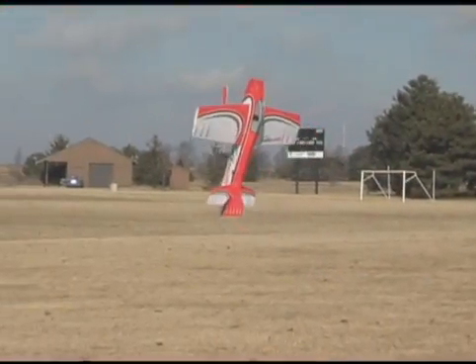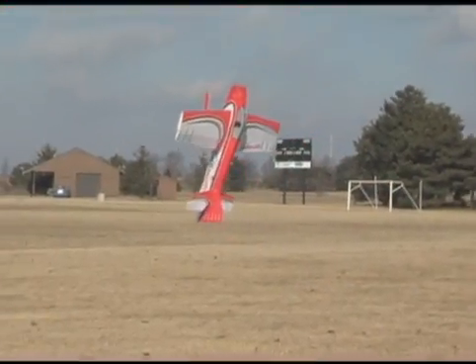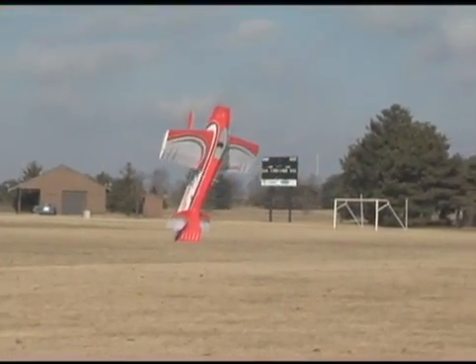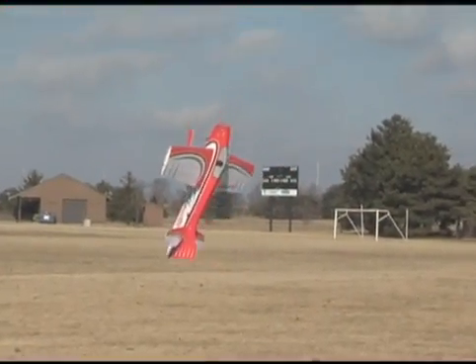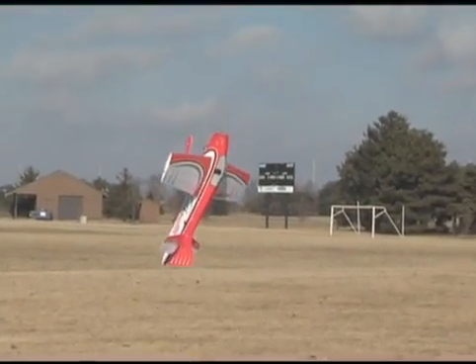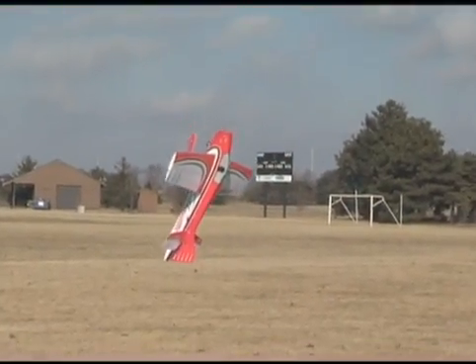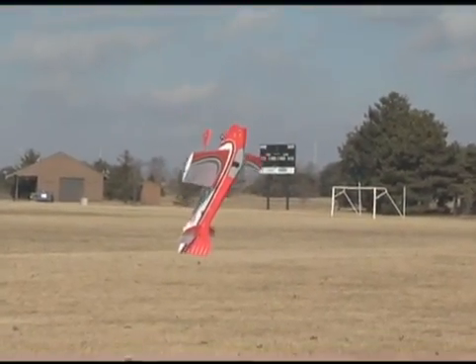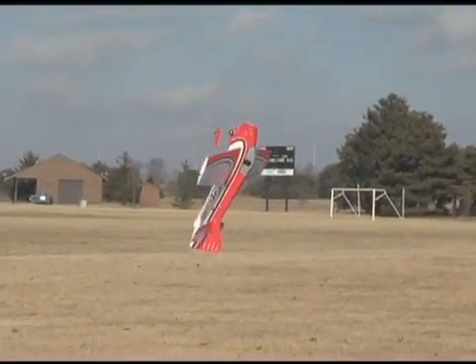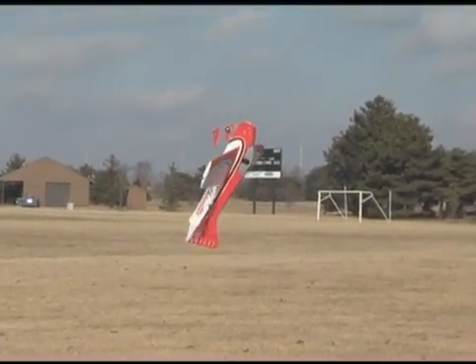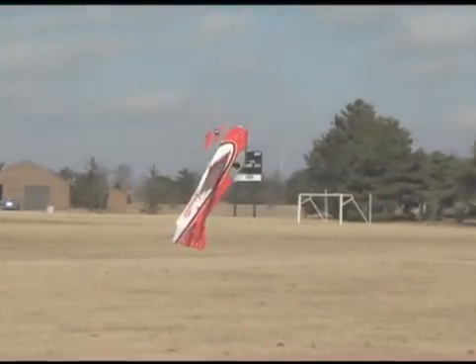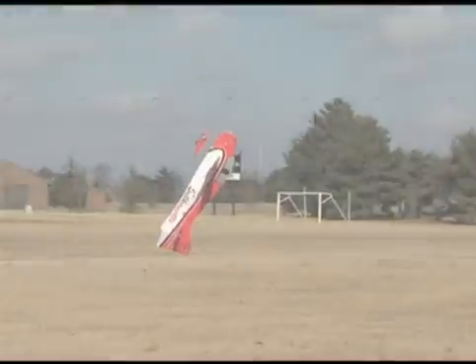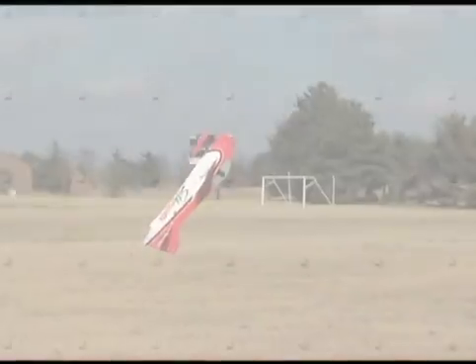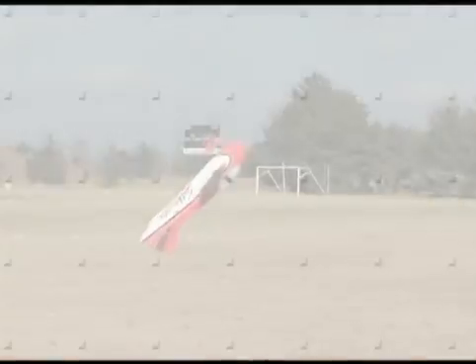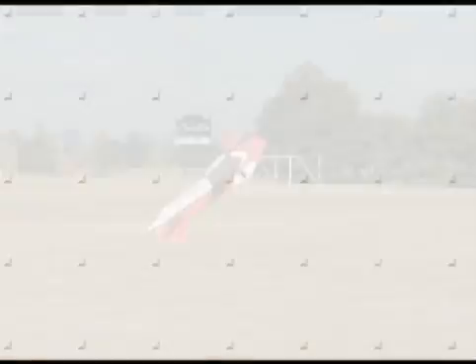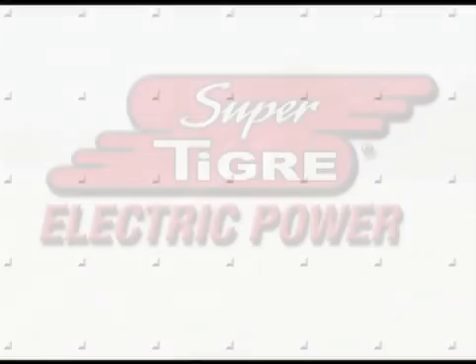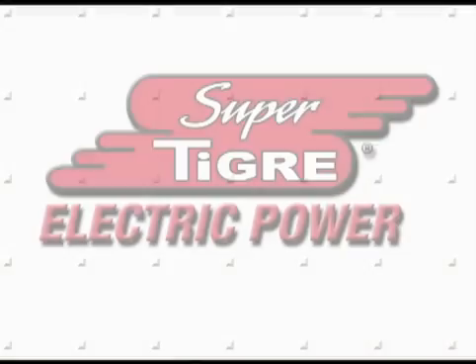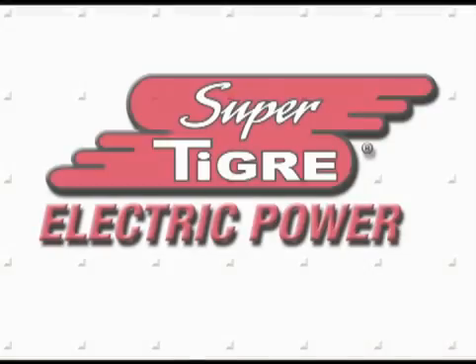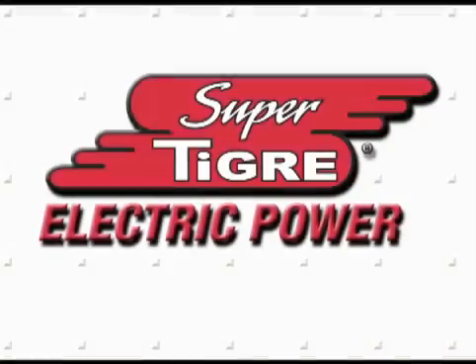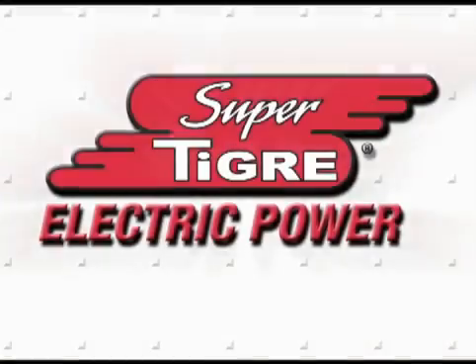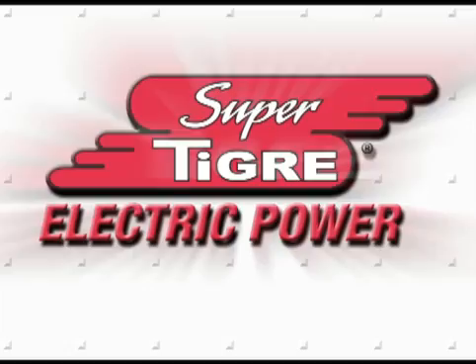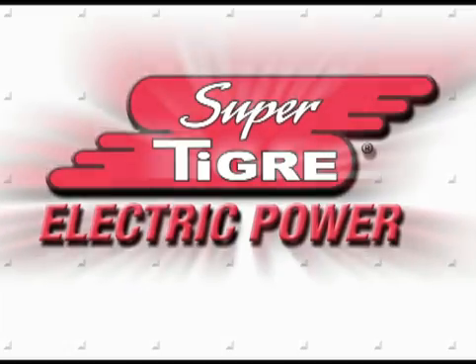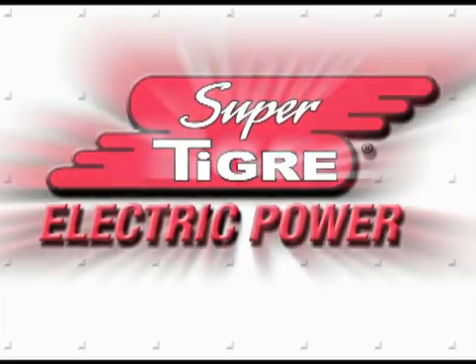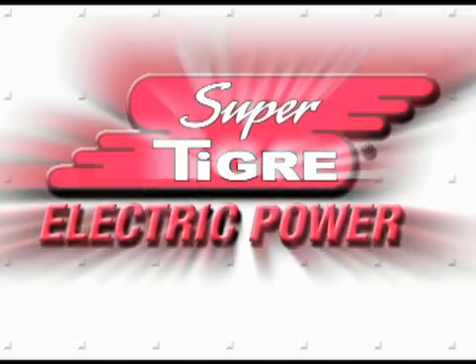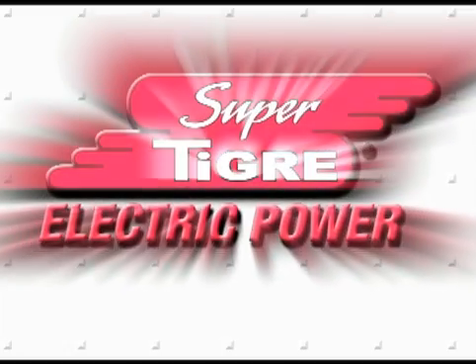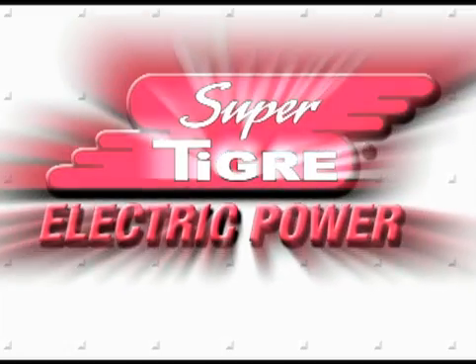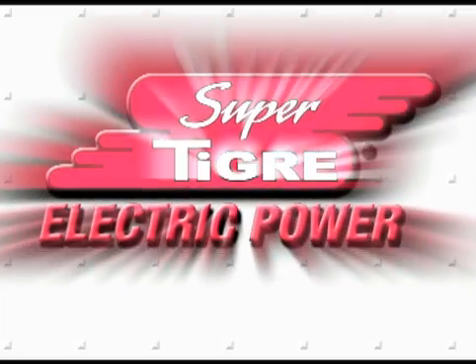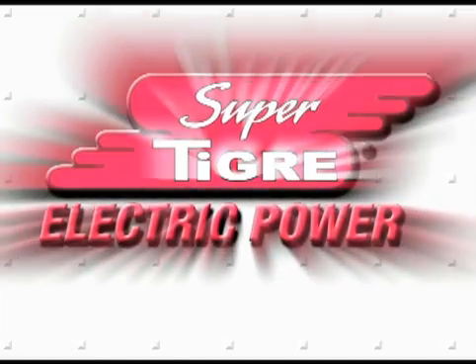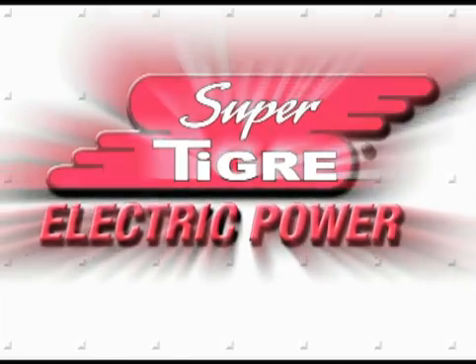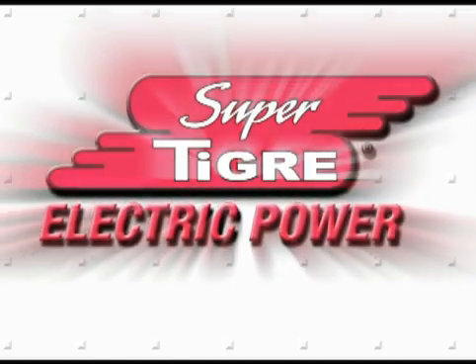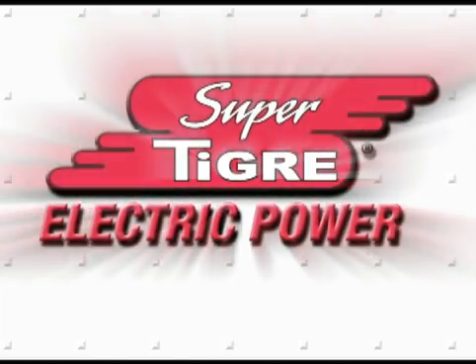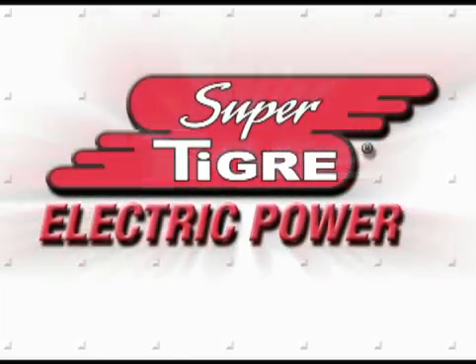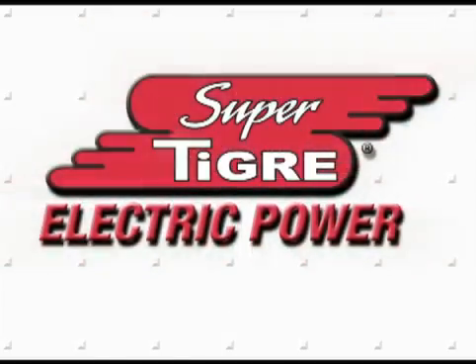For the price and performance you want, turn to a name you know and trust: SuperTiger.